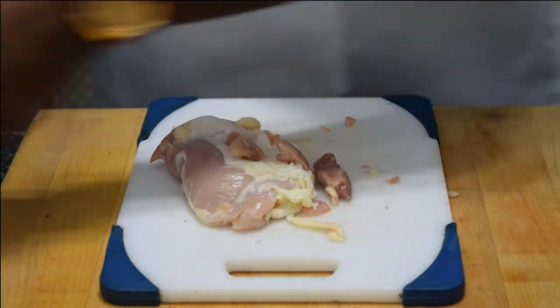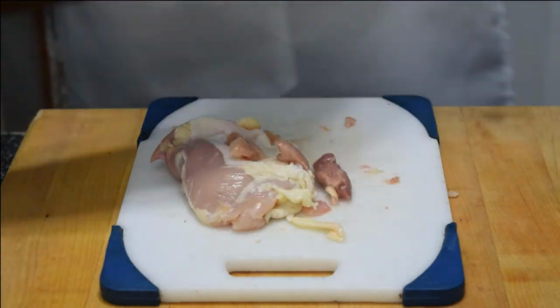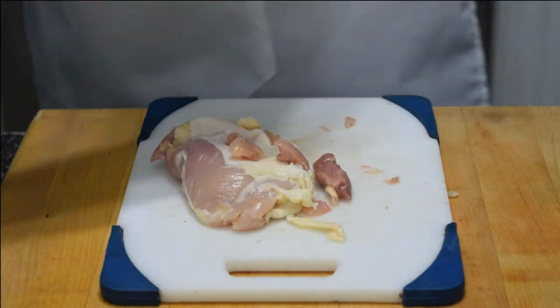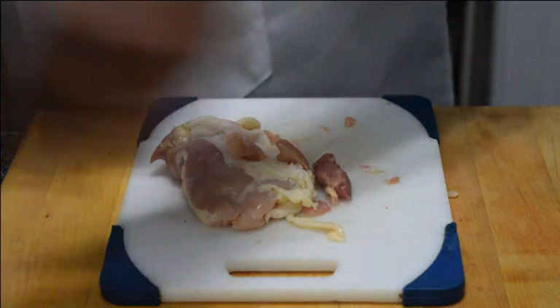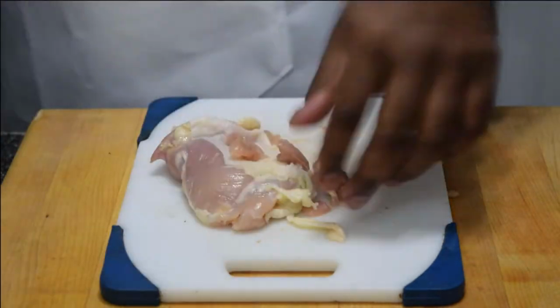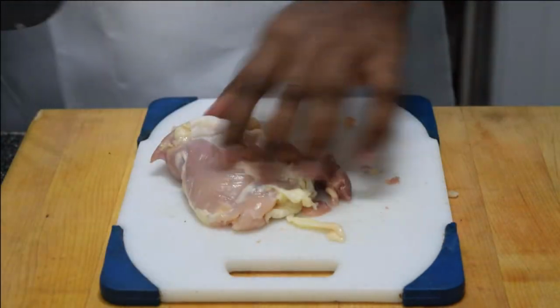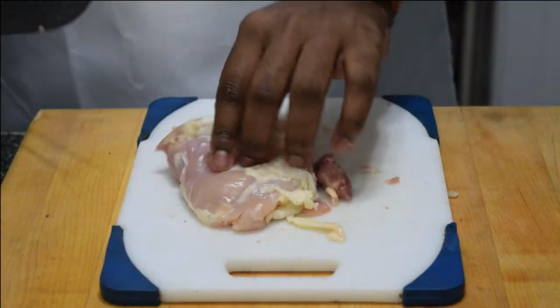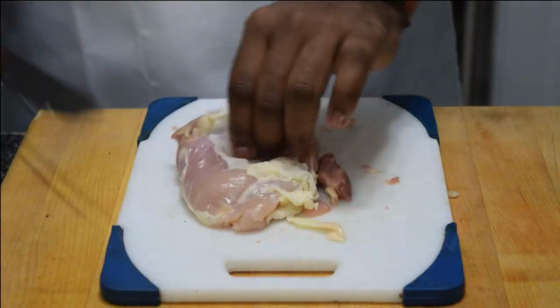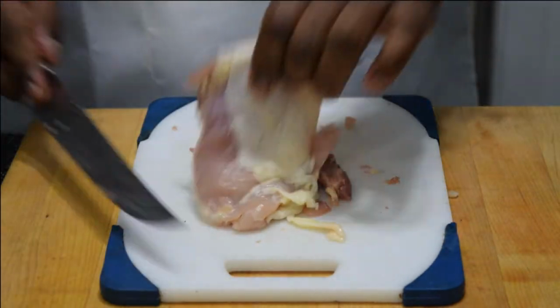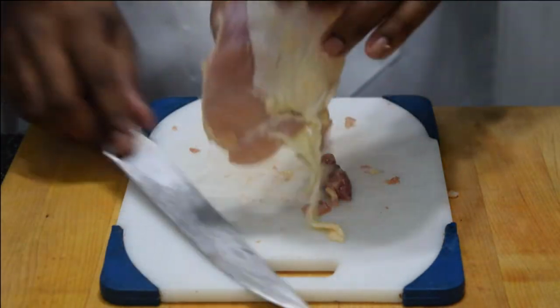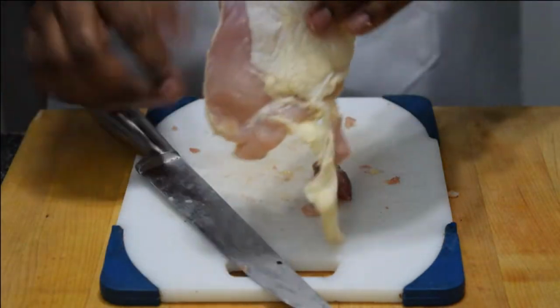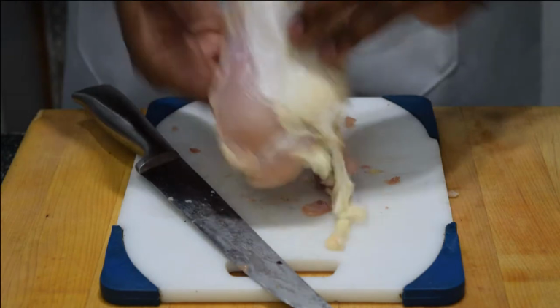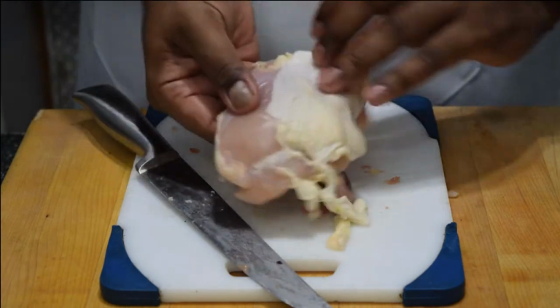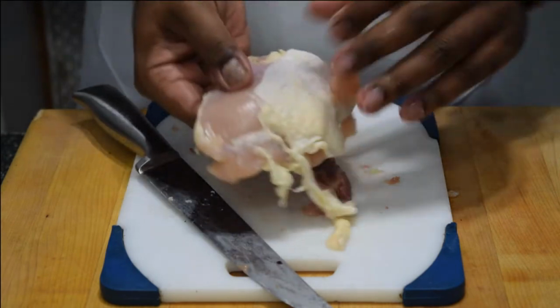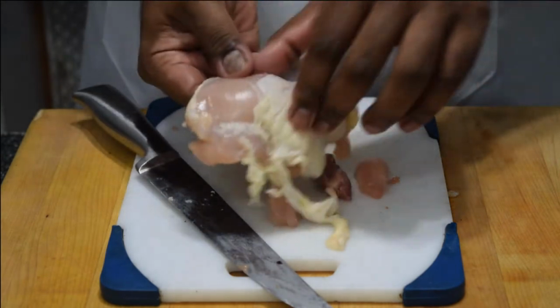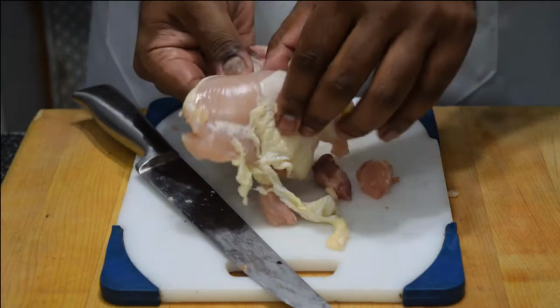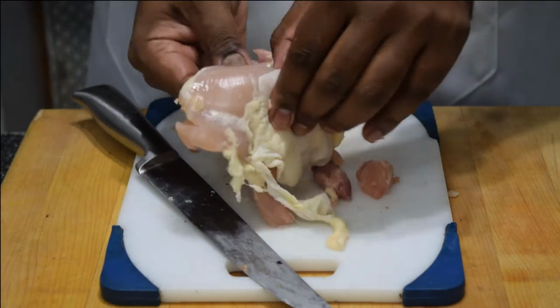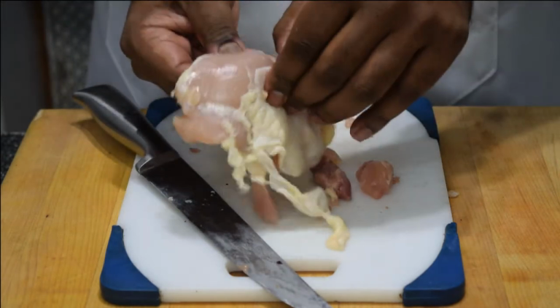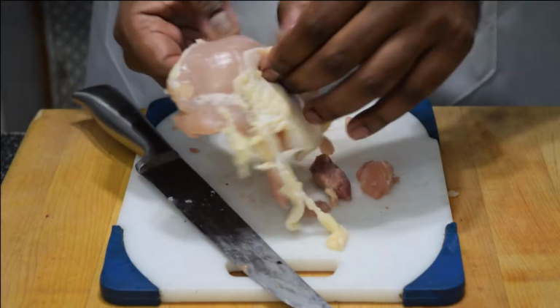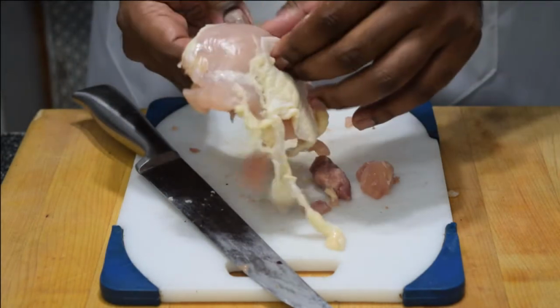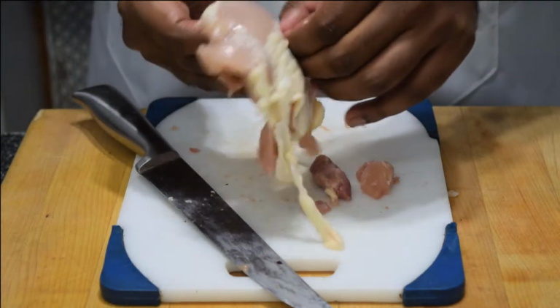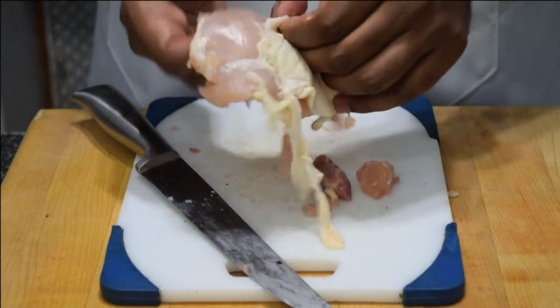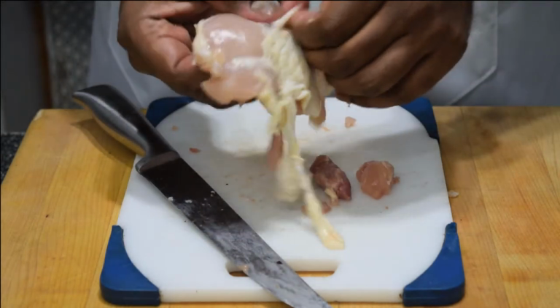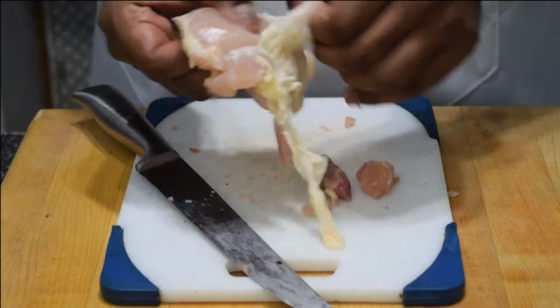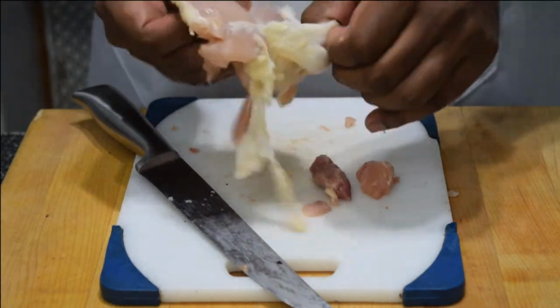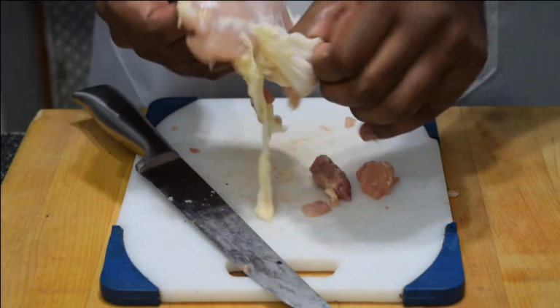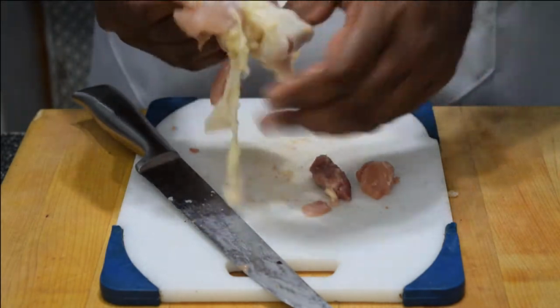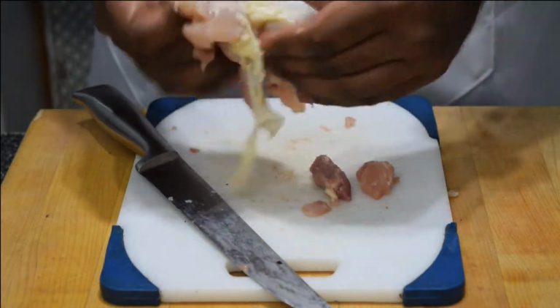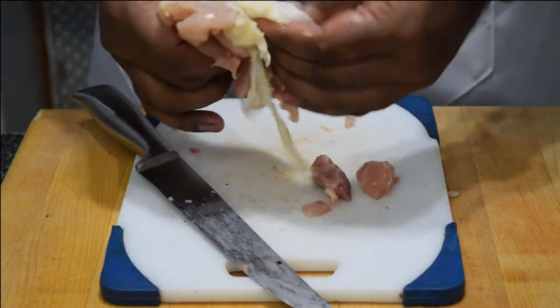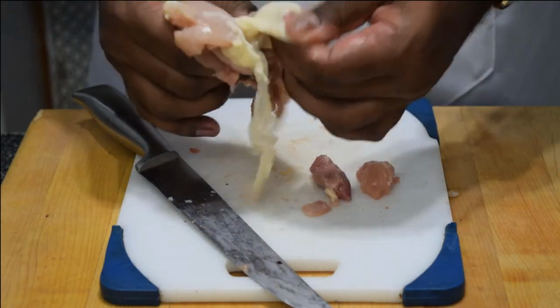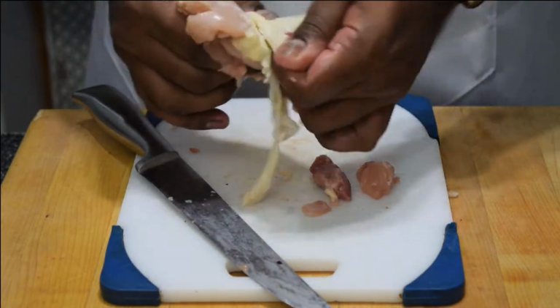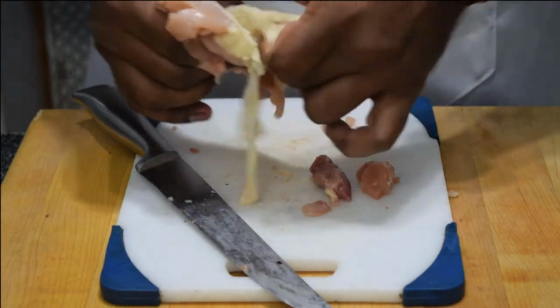Now you're gonna want to remove the skin — it's gonna make the pie chewy if you leave it in there. So just grab it and it comes off real easy.